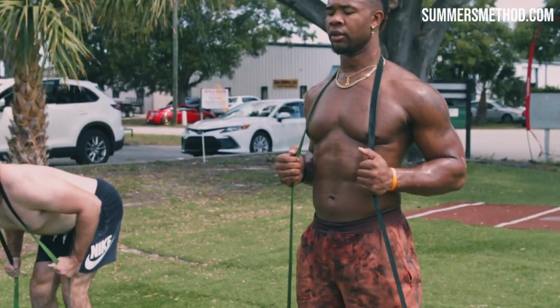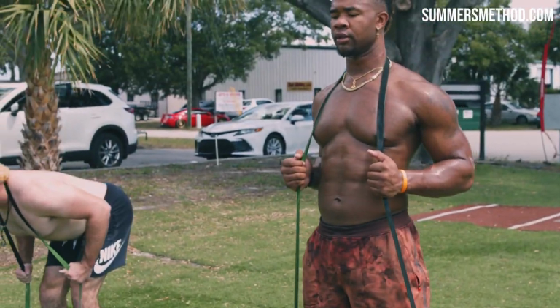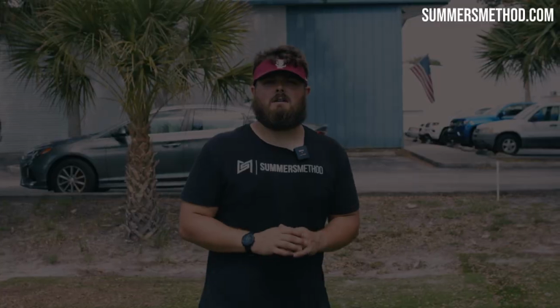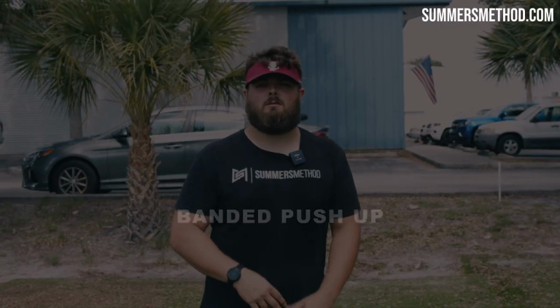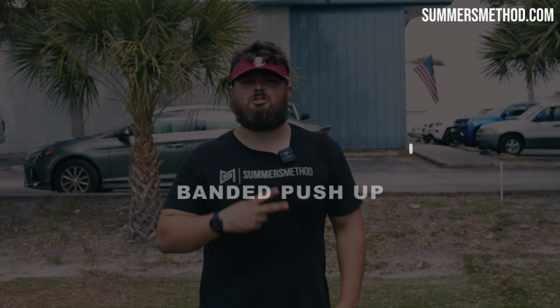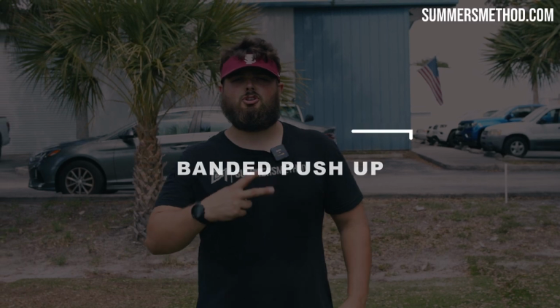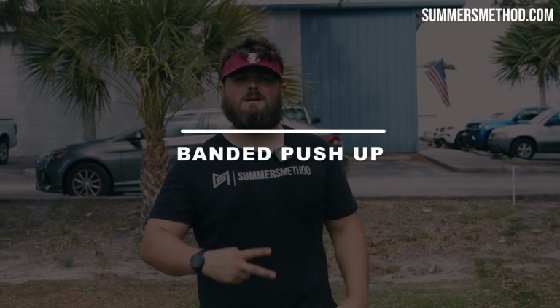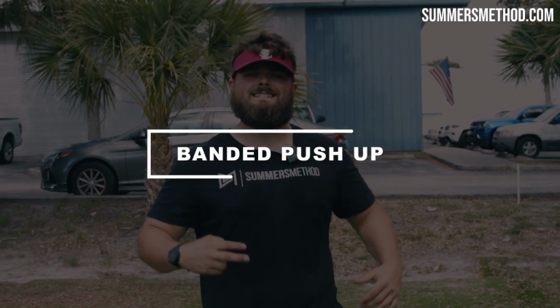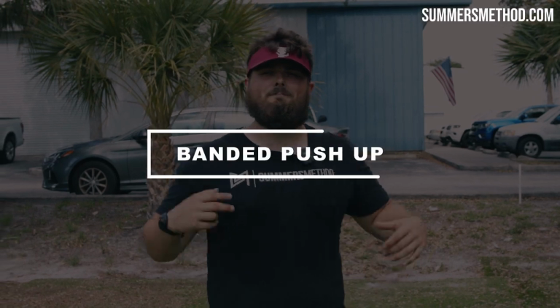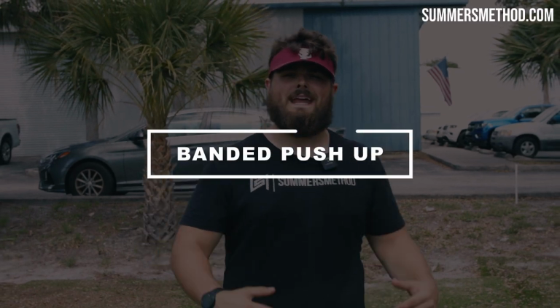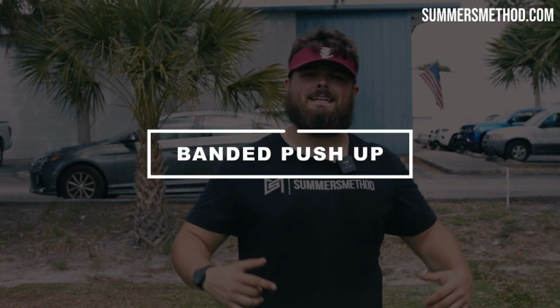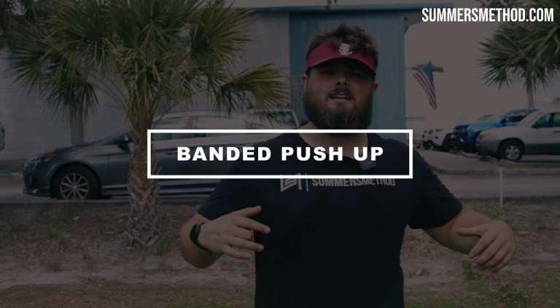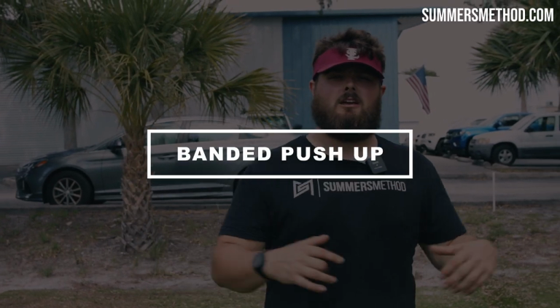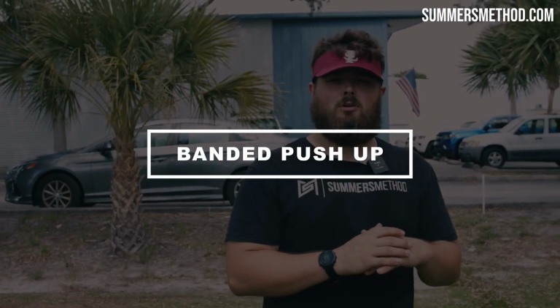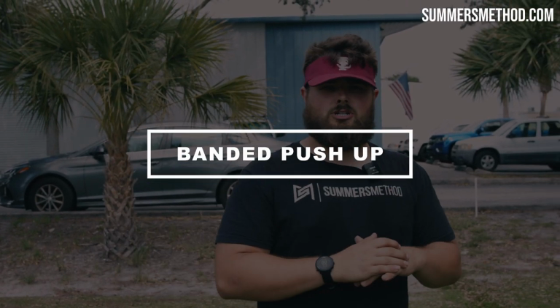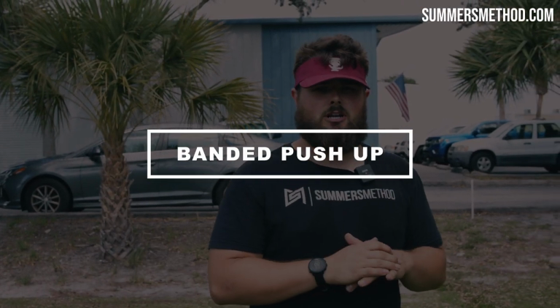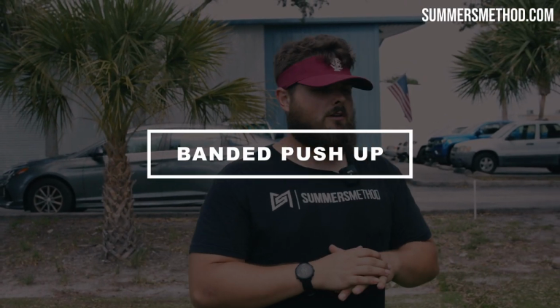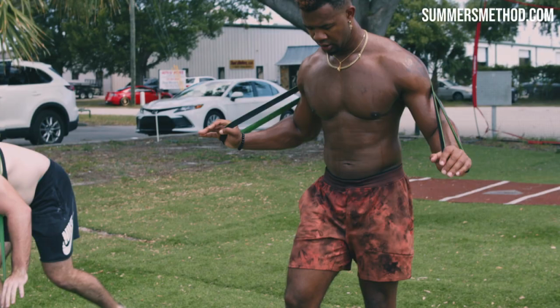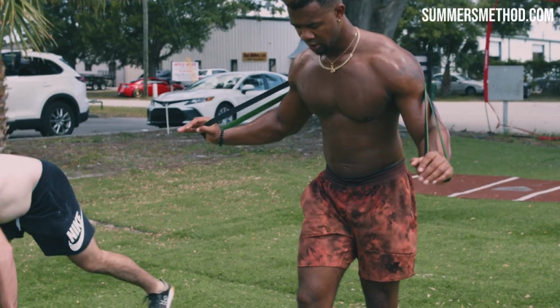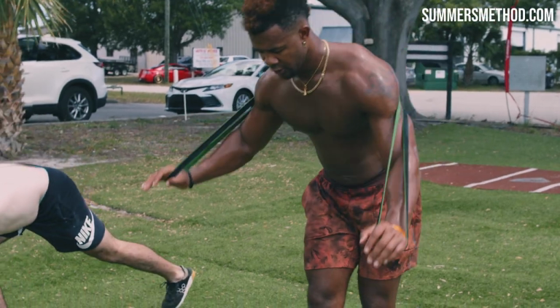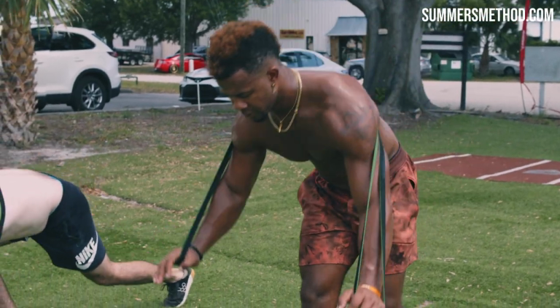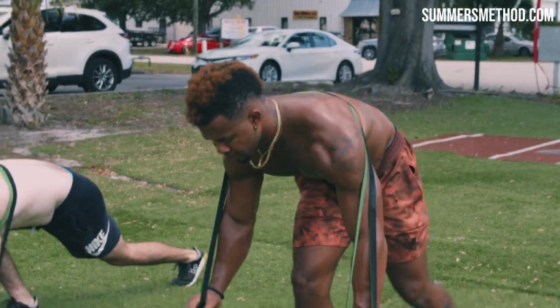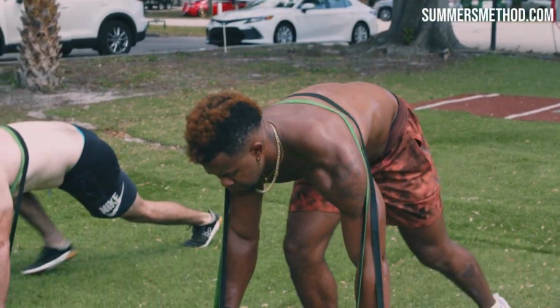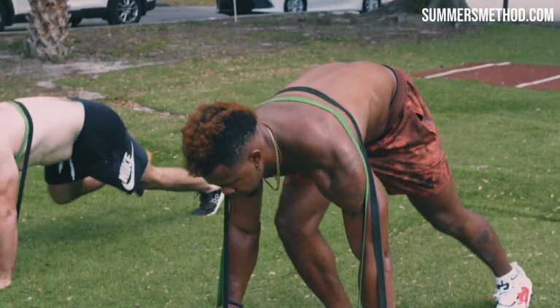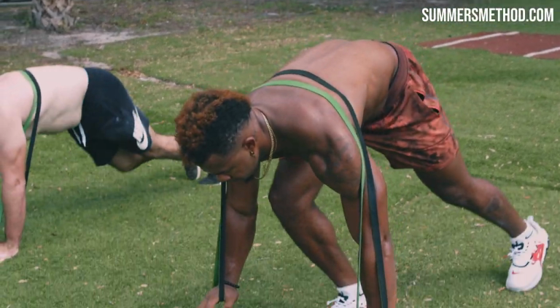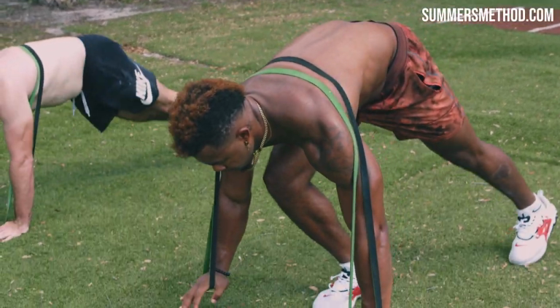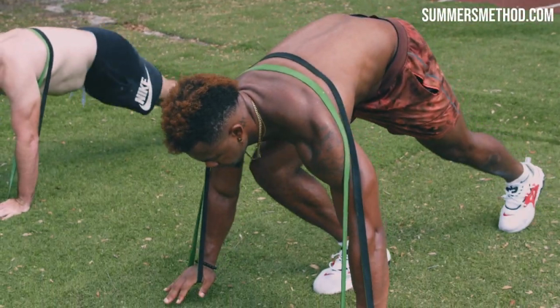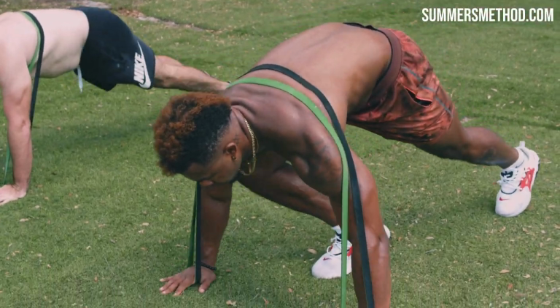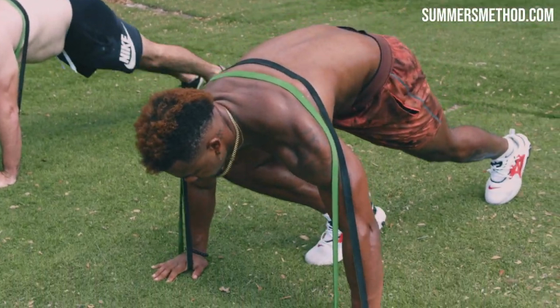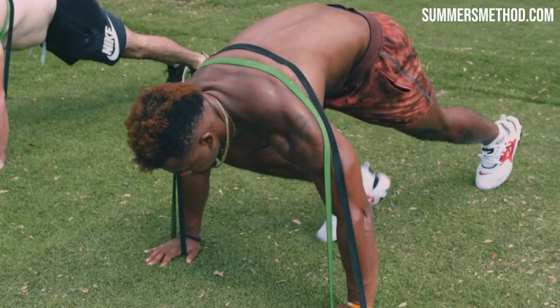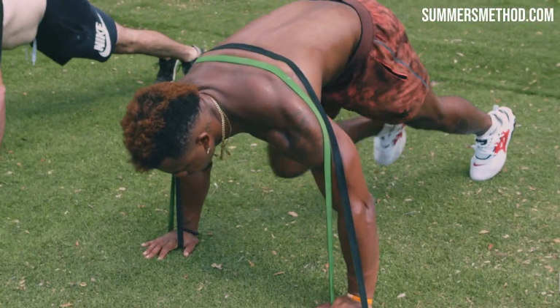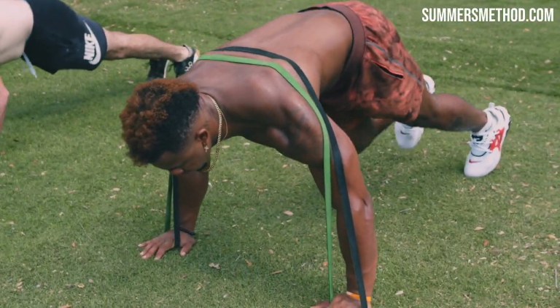Coming in at number two is the banded push-up. Go ahead and cross that band around your back.